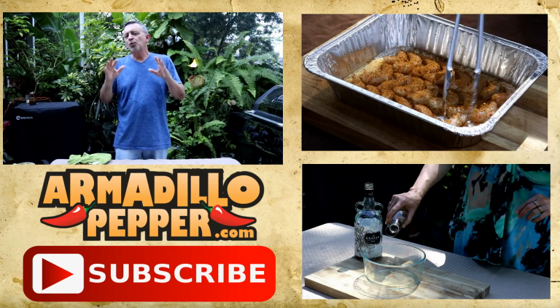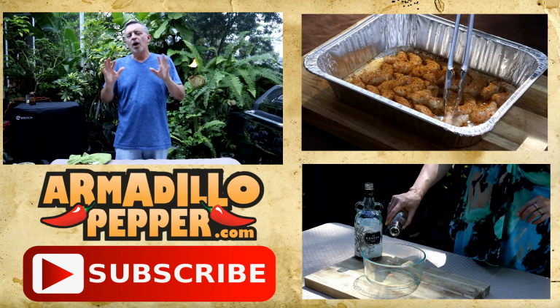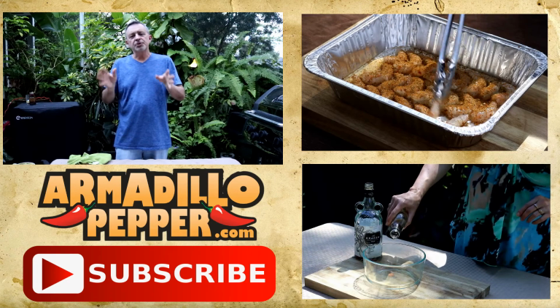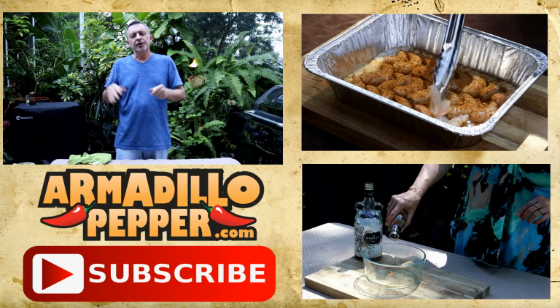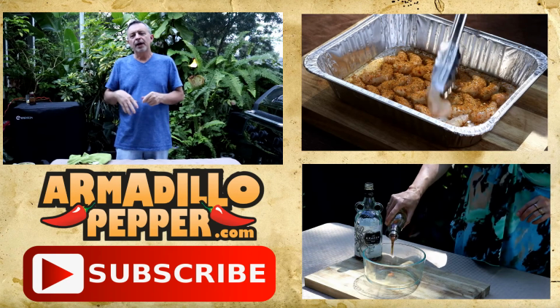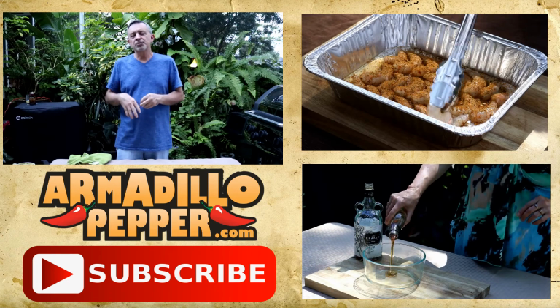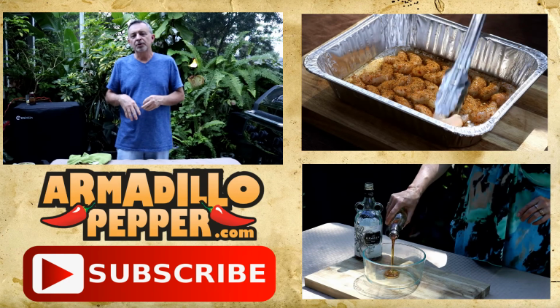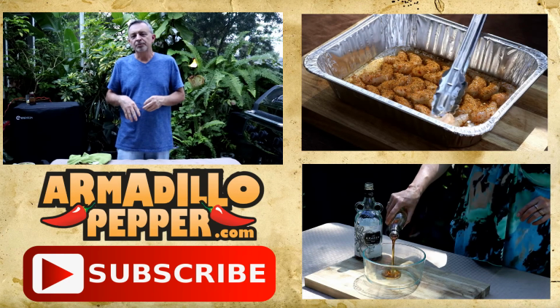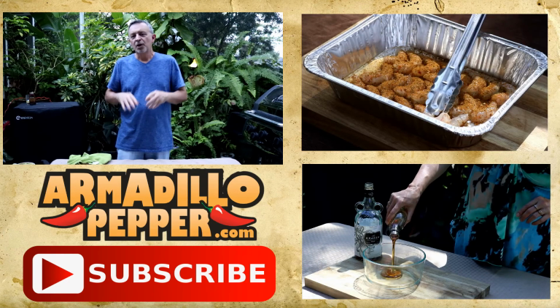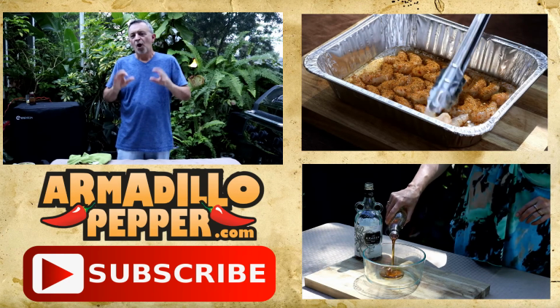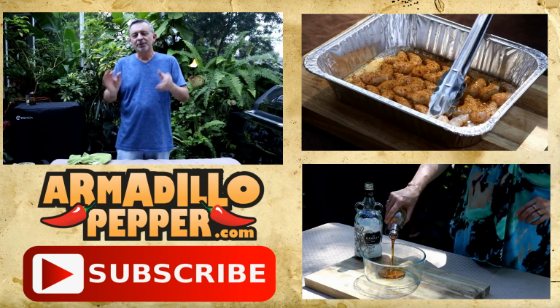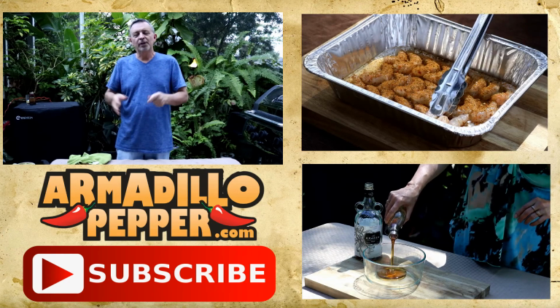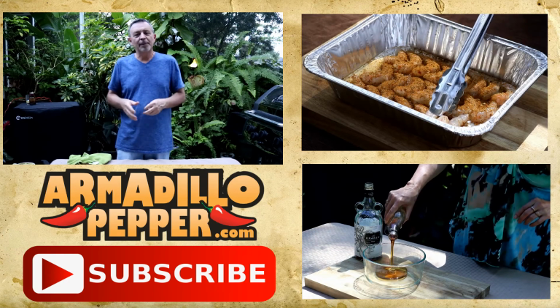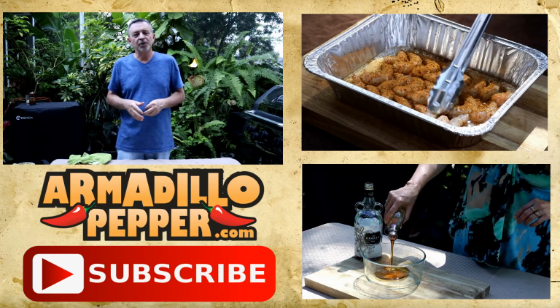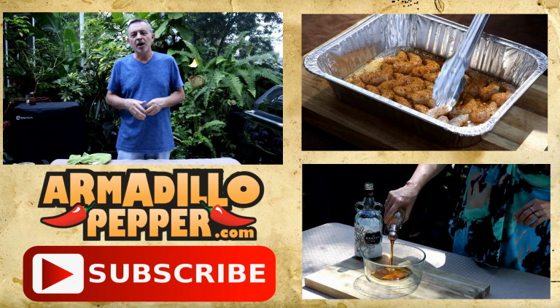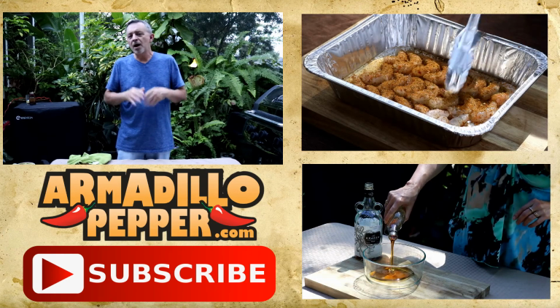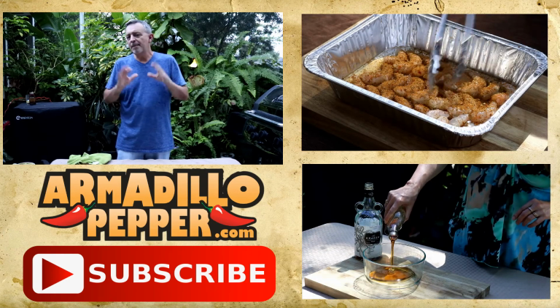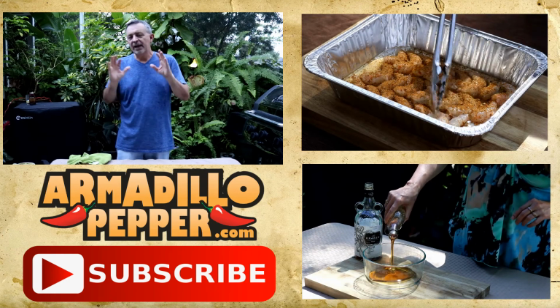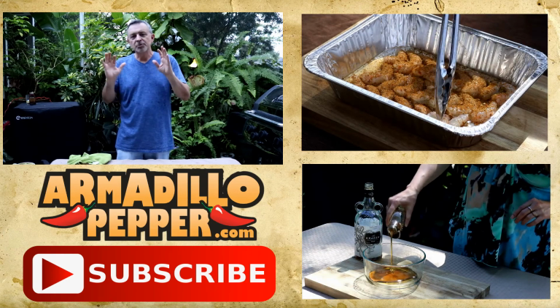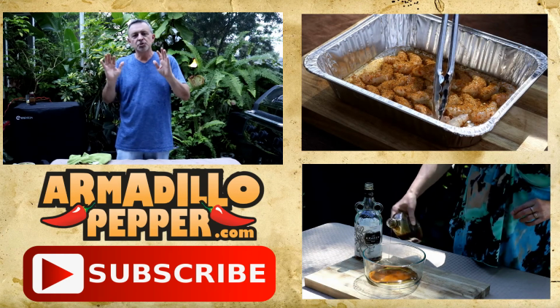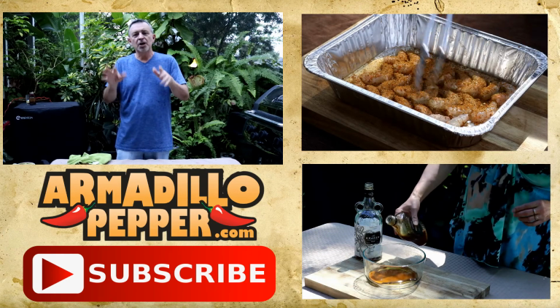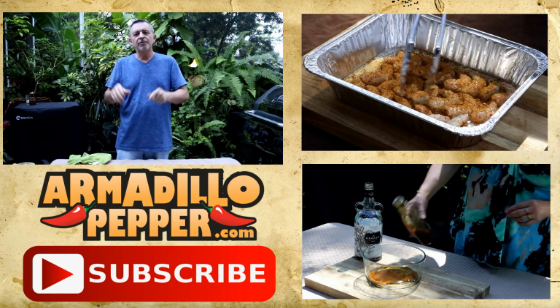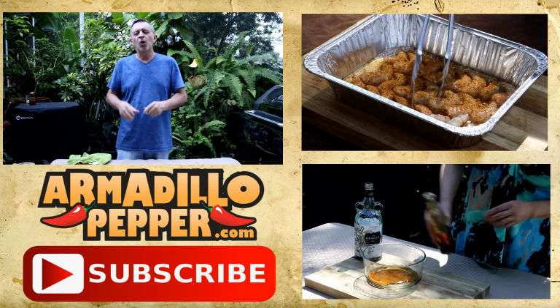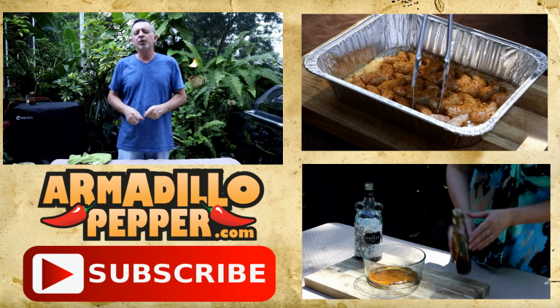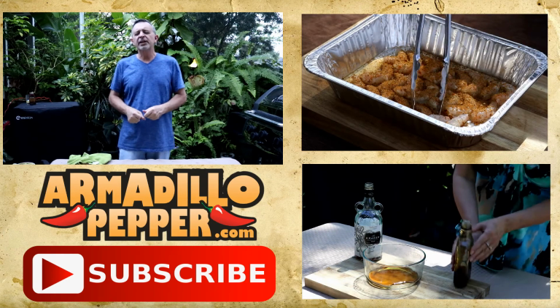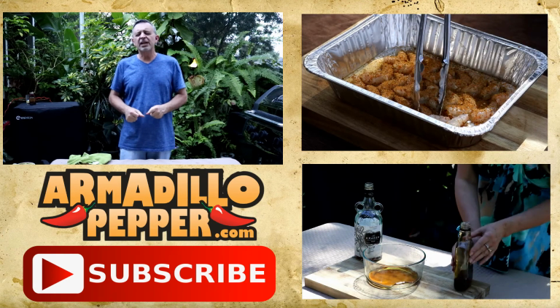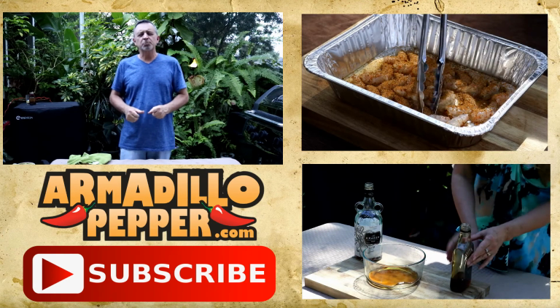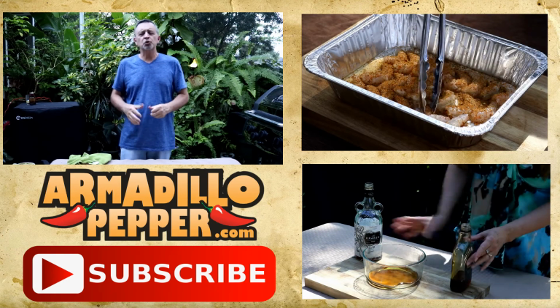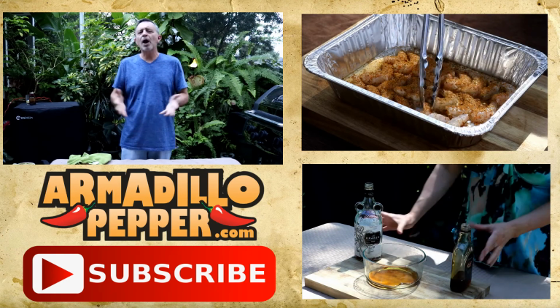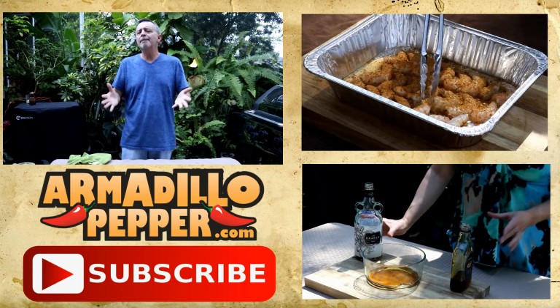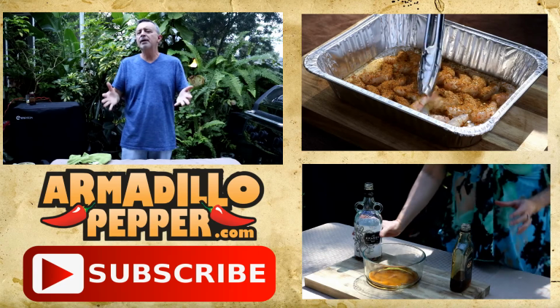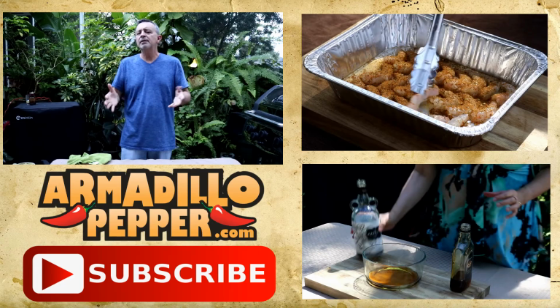Thanks for watching another episode of ArmadilloPepper.com. My name is Jeff. I hope you'll hit that subscribe button.